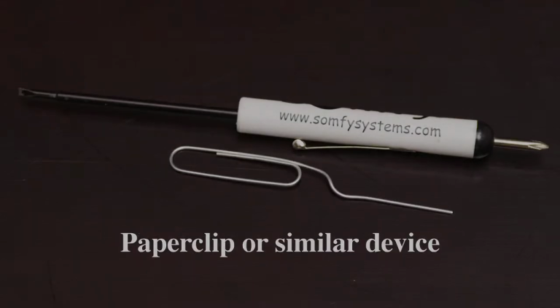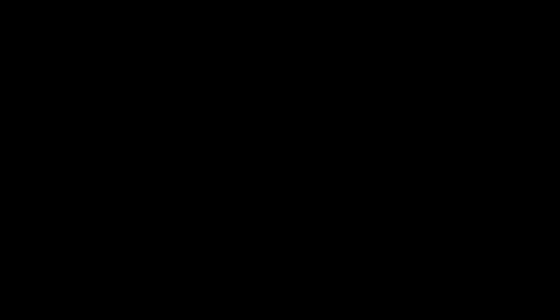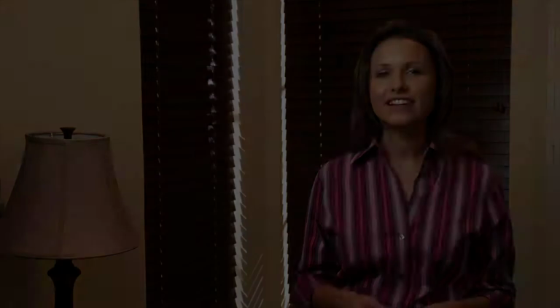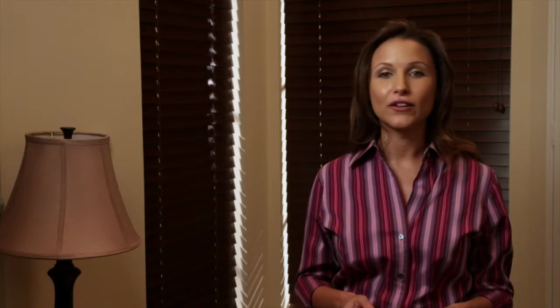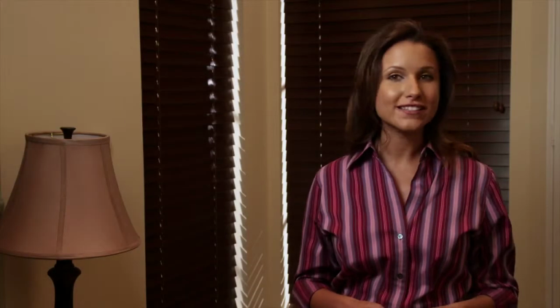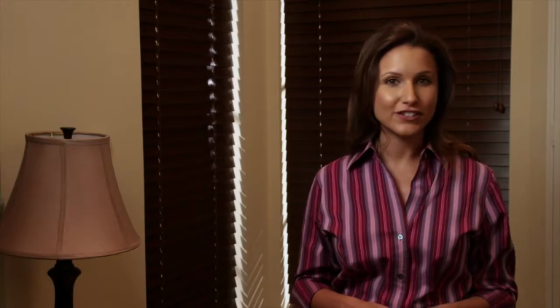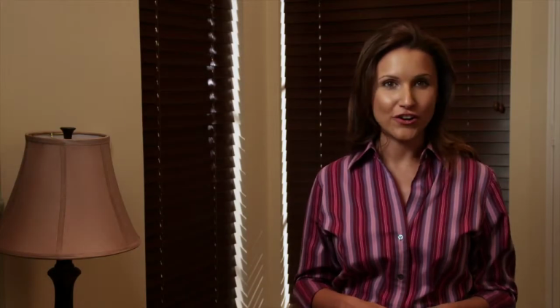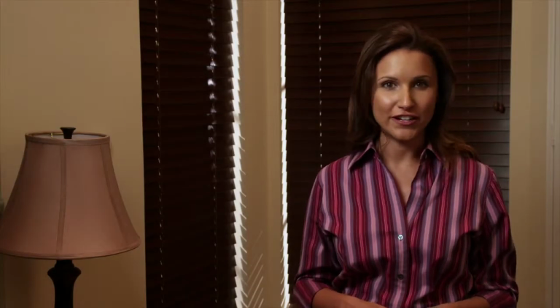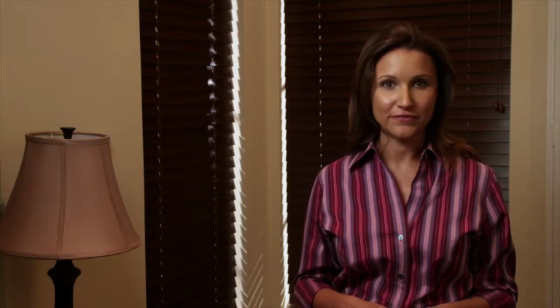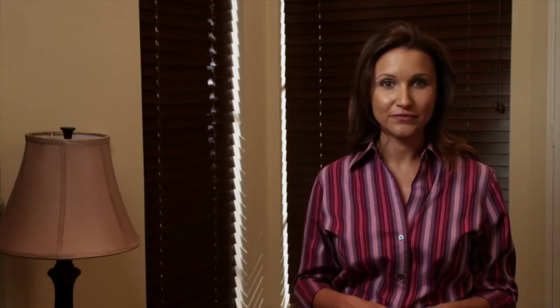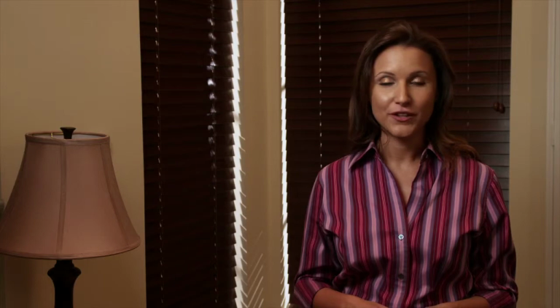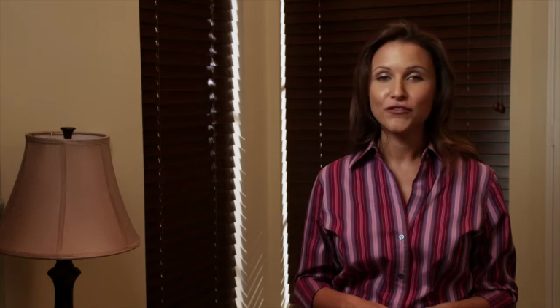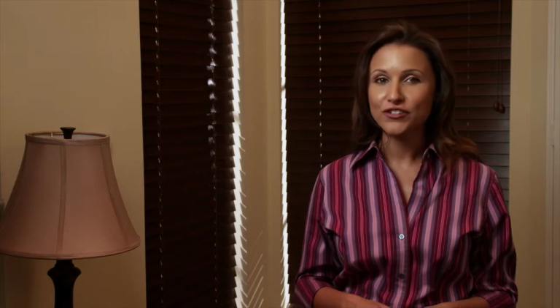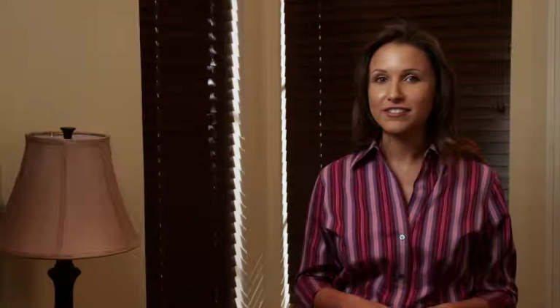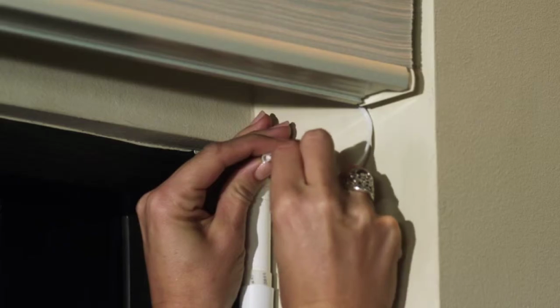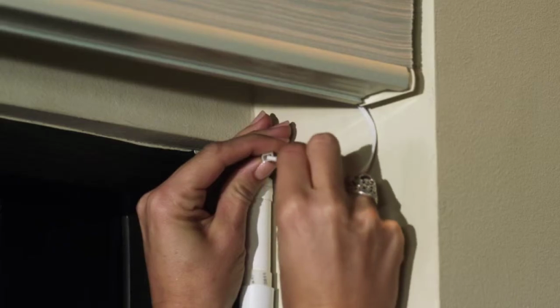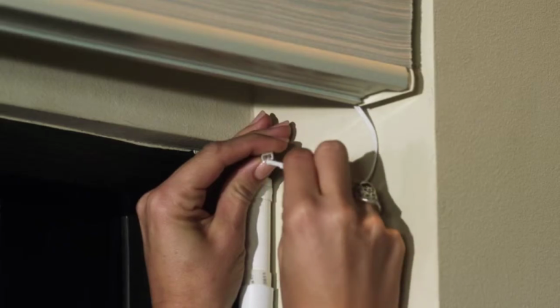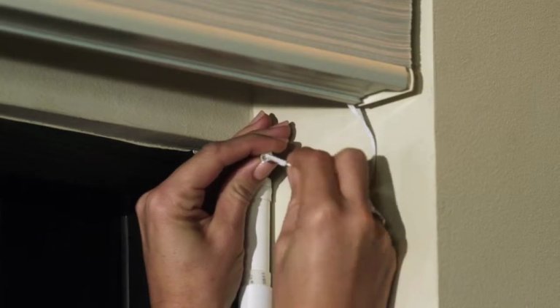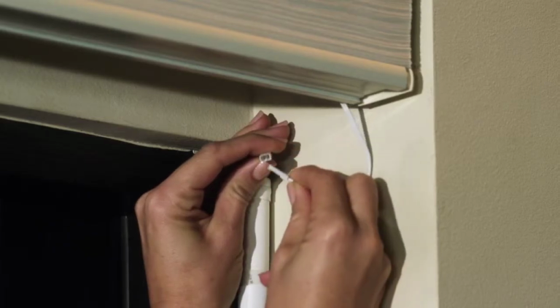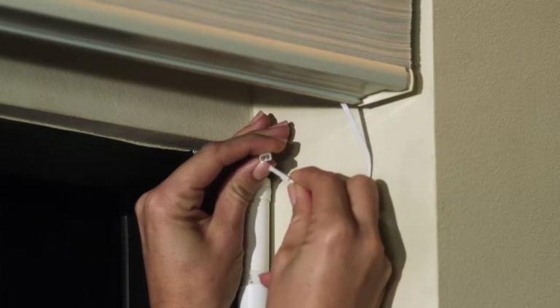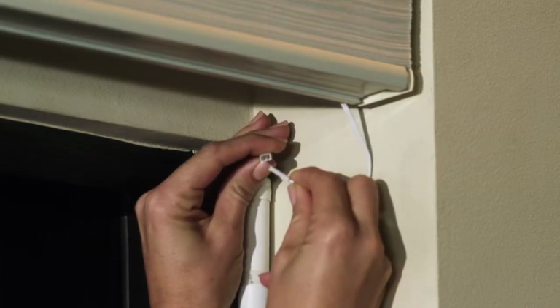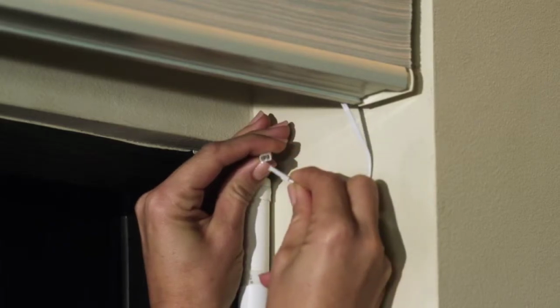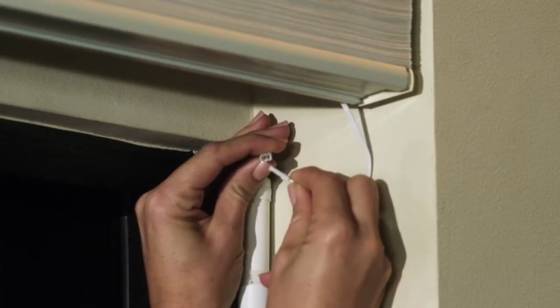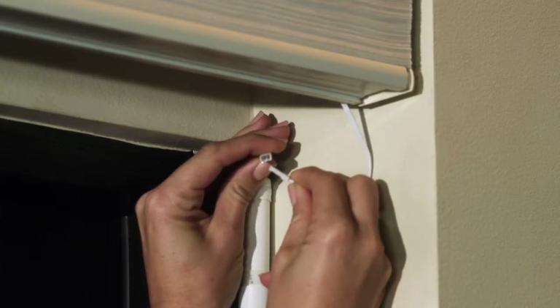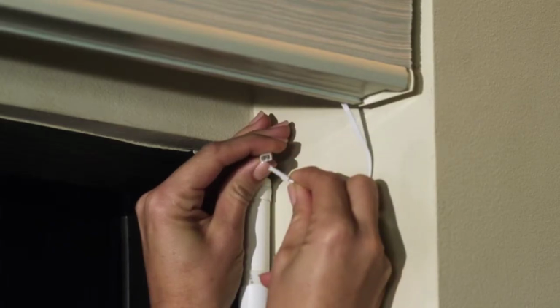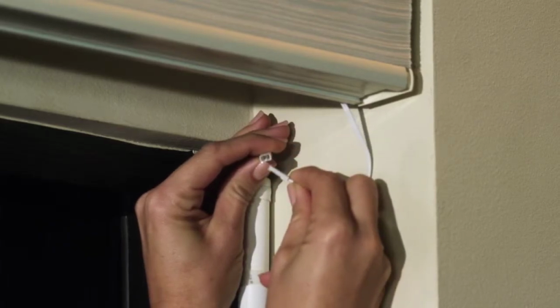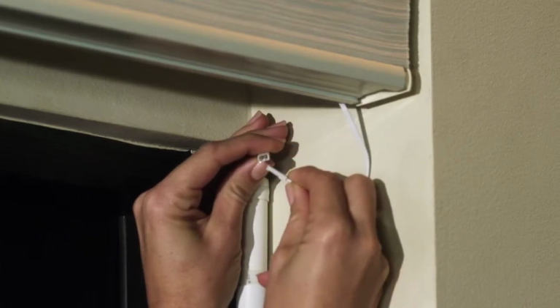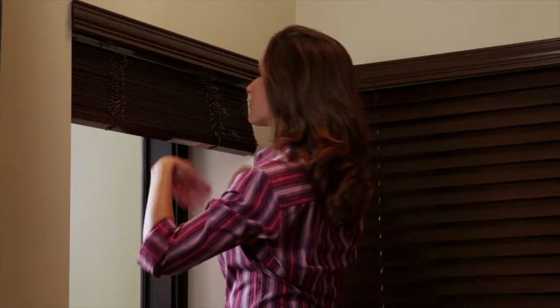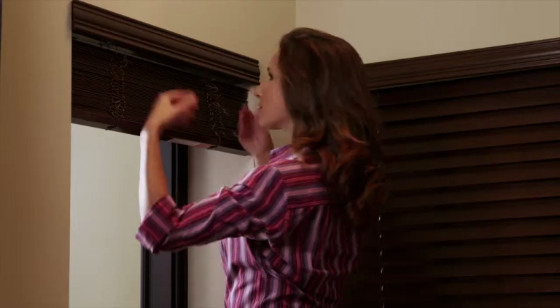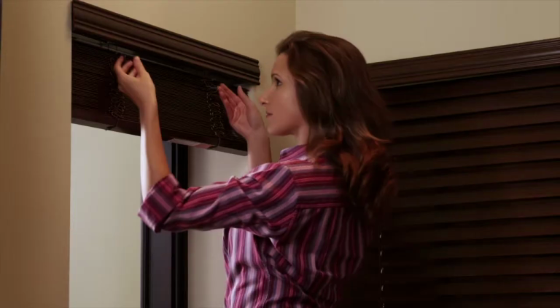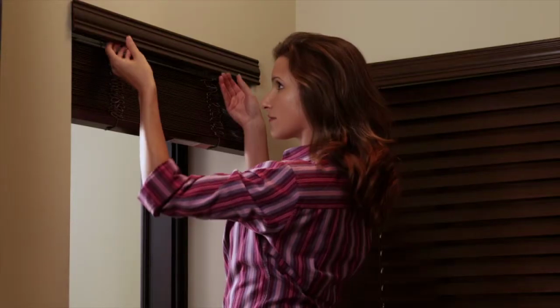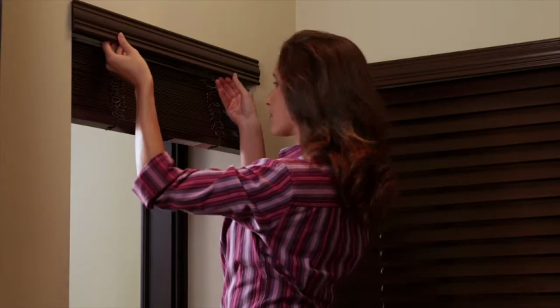Now let's get started. First, disconnect the power. And now remove the blinds from the brackets.